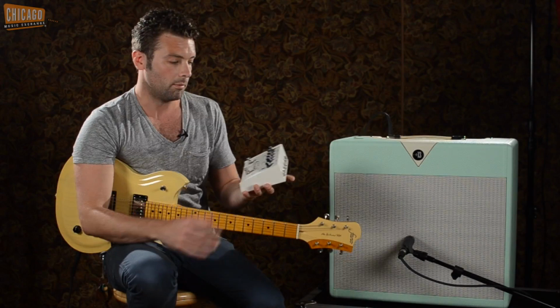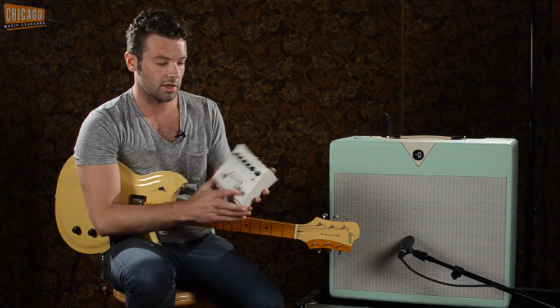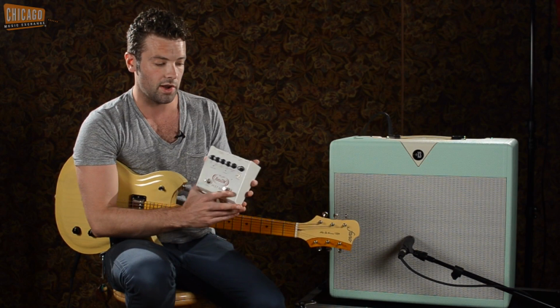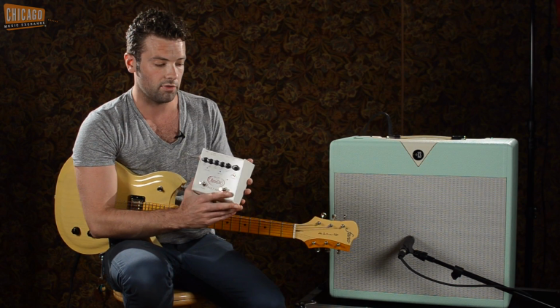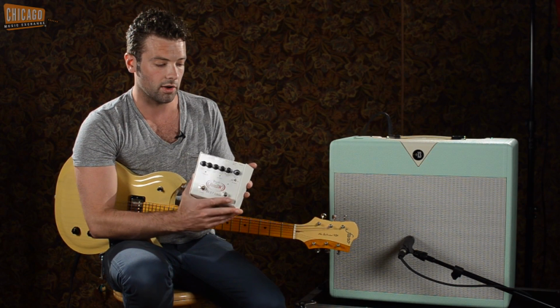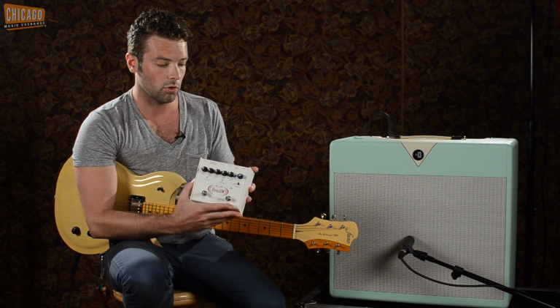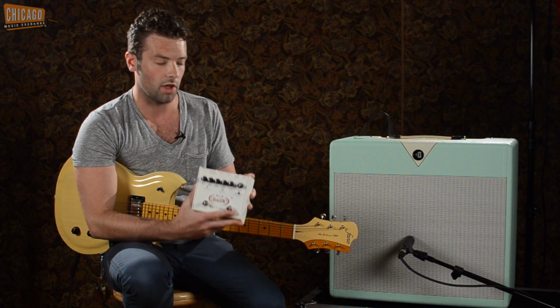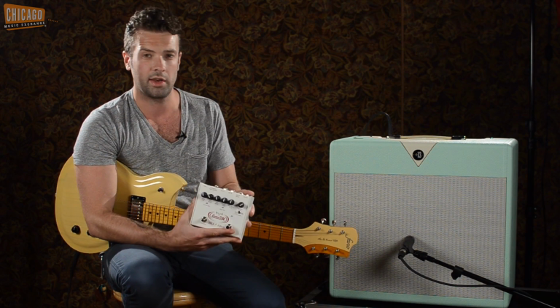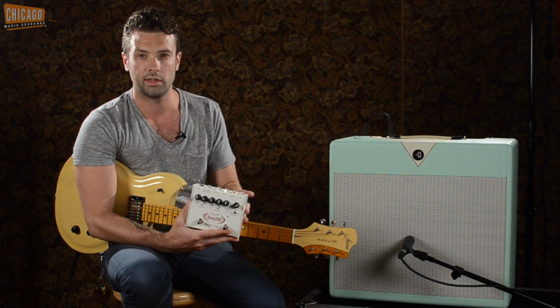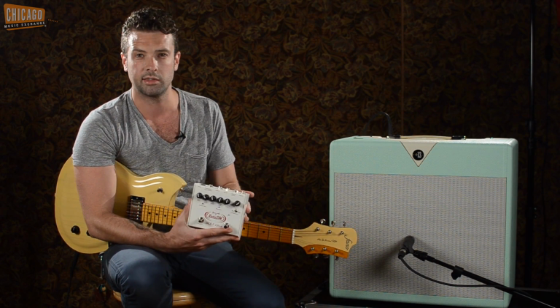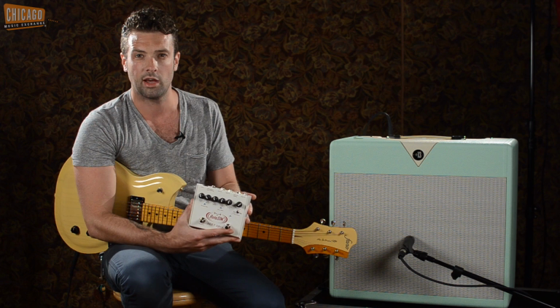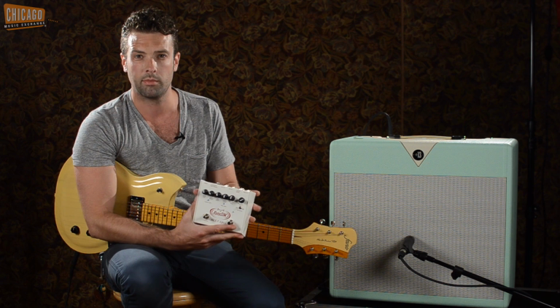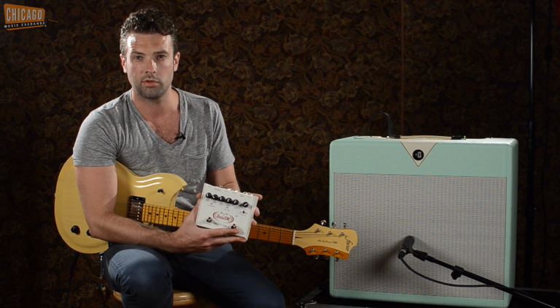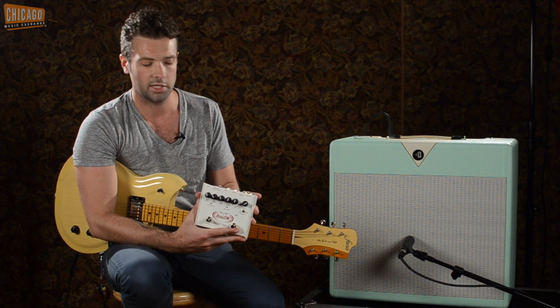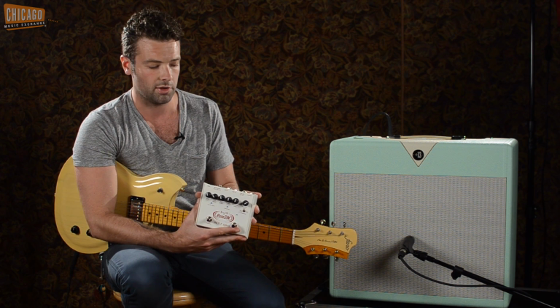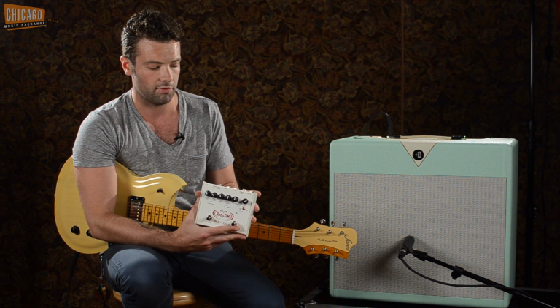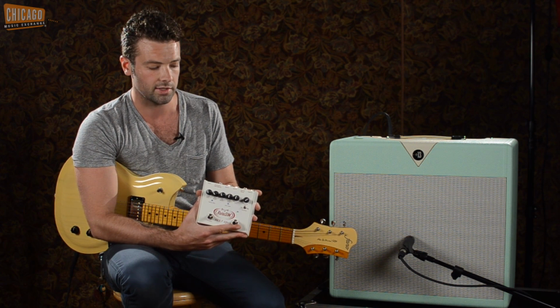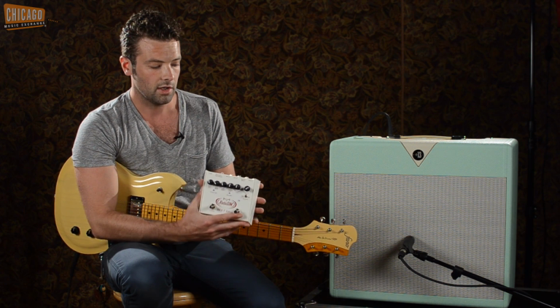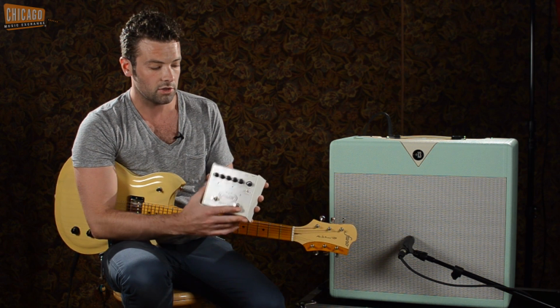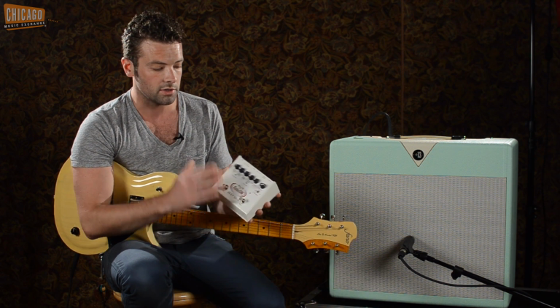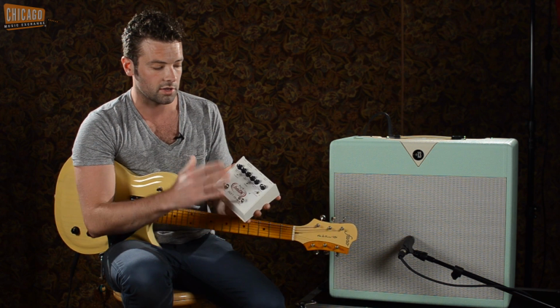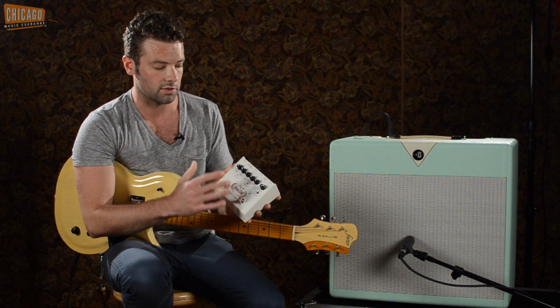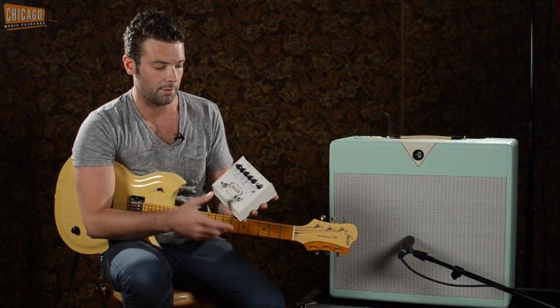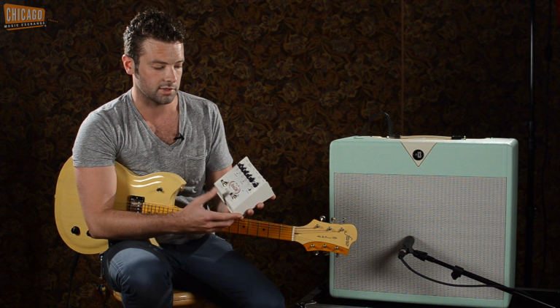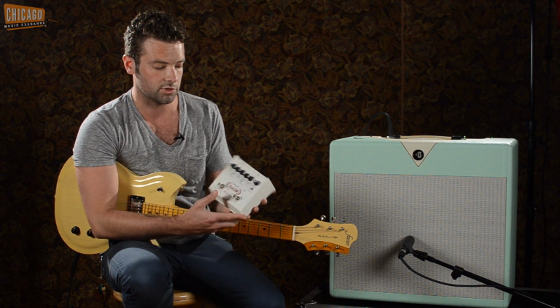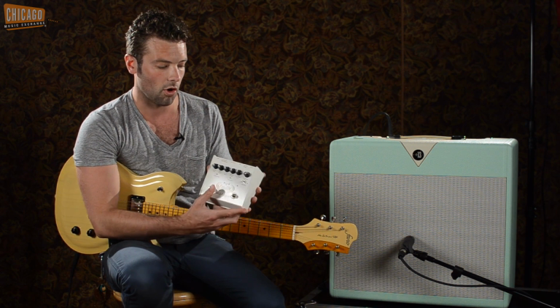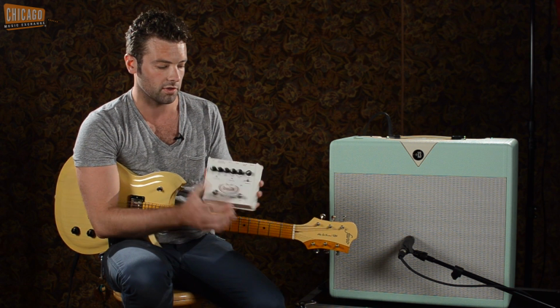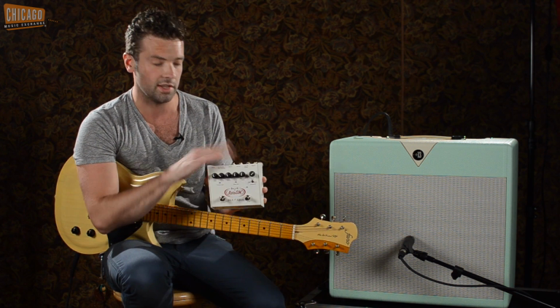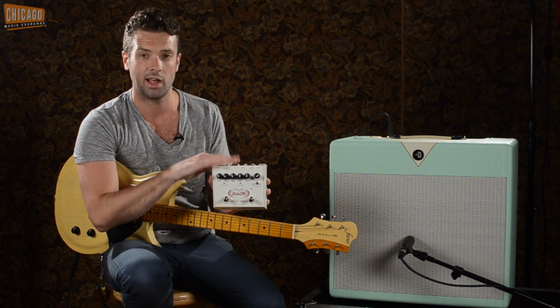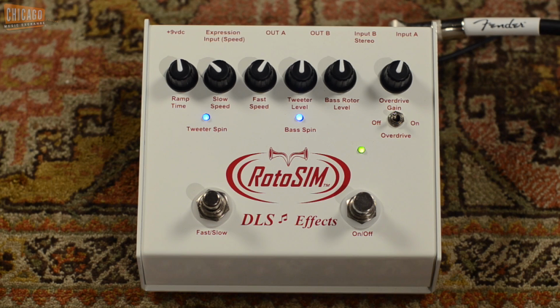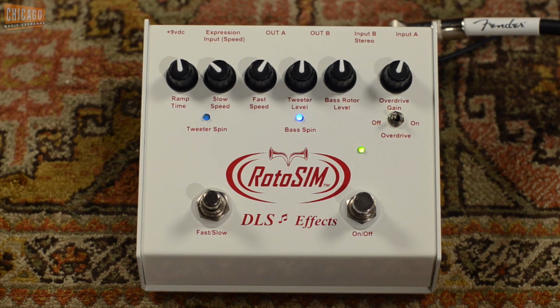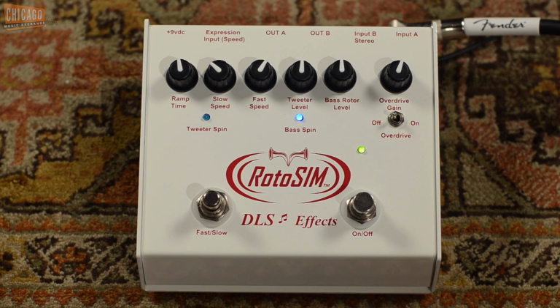It does very, very cool, authentic Leslie-type rotating speaker effects. Tons and tons of options — we'll just go over the ins and outs in the back first.